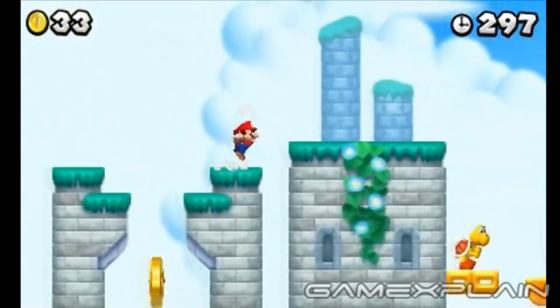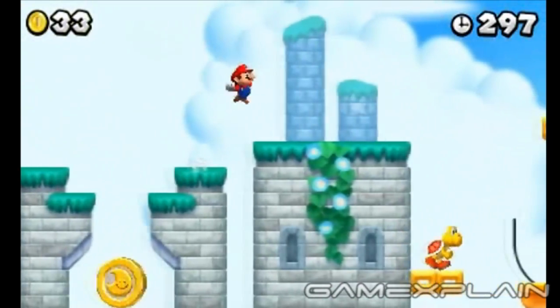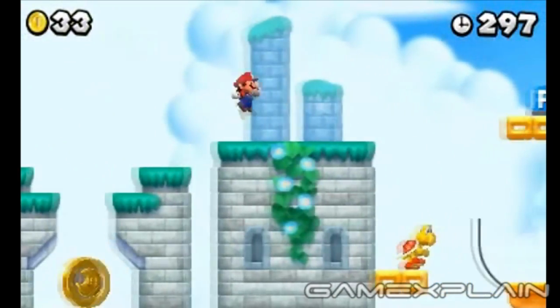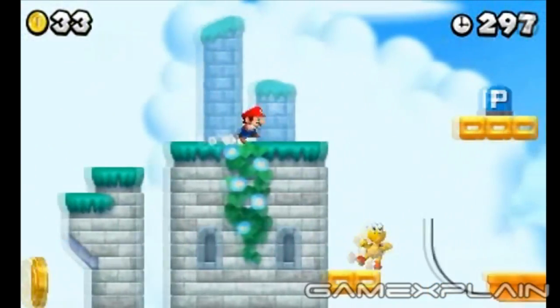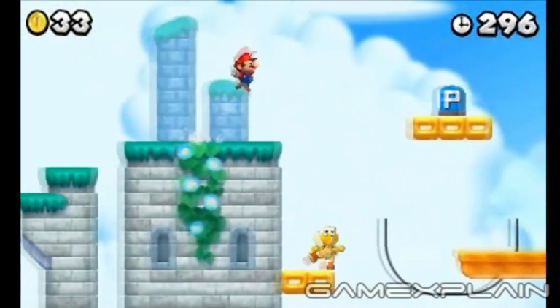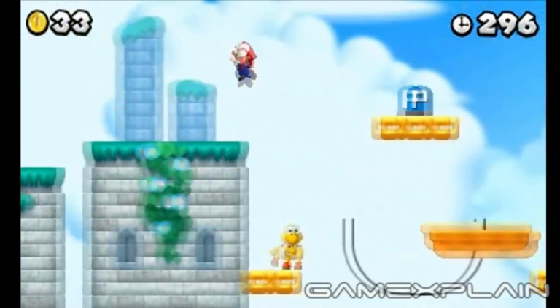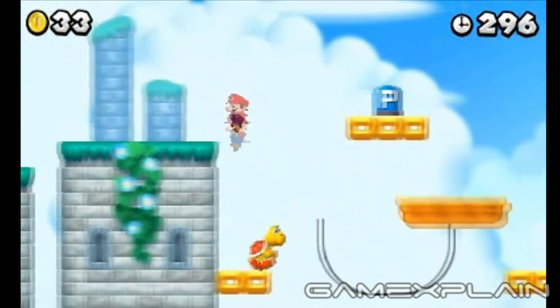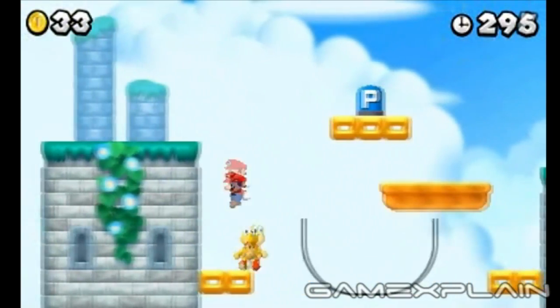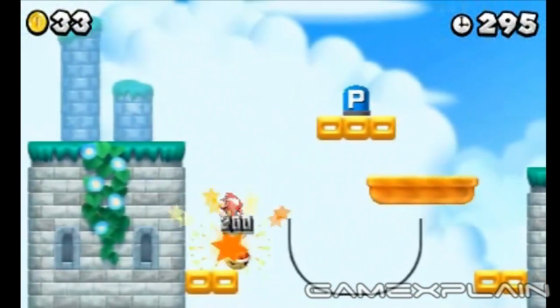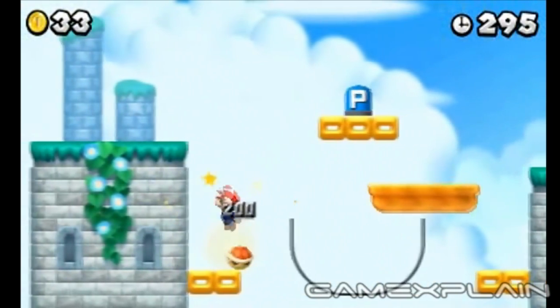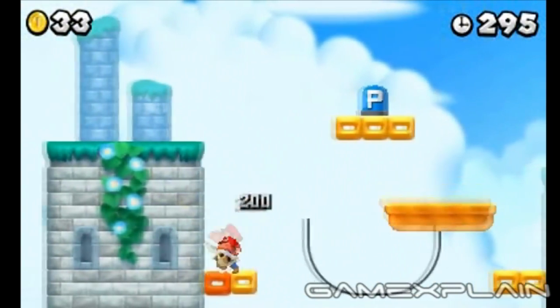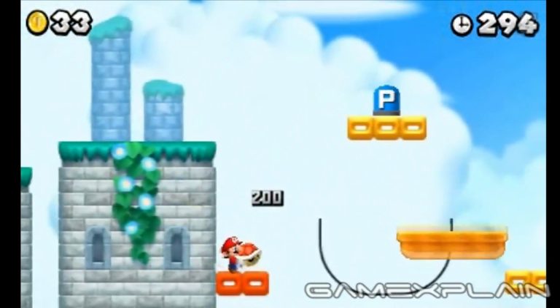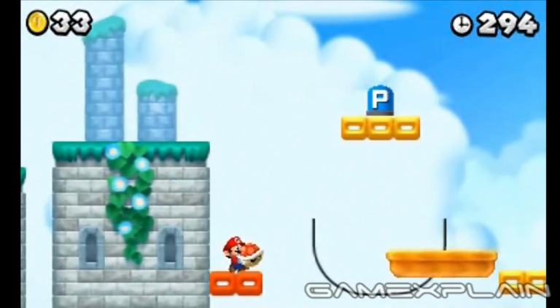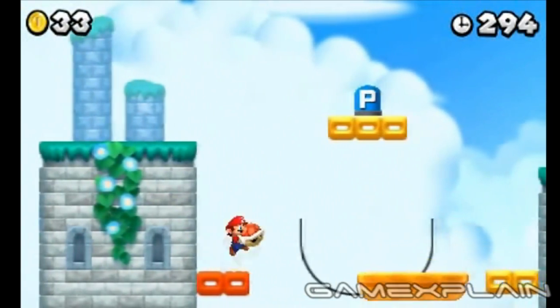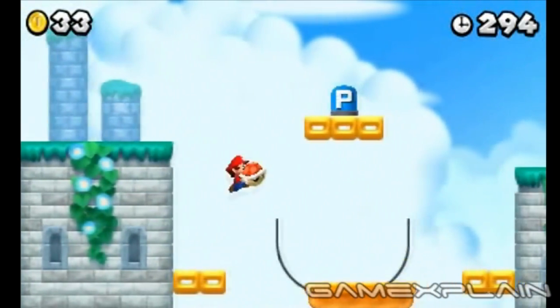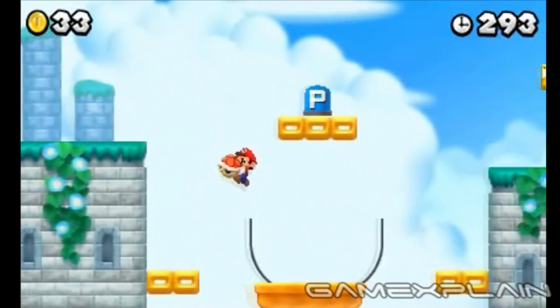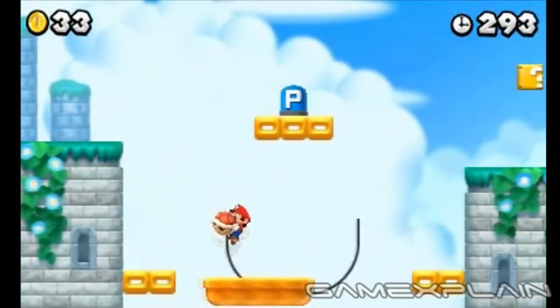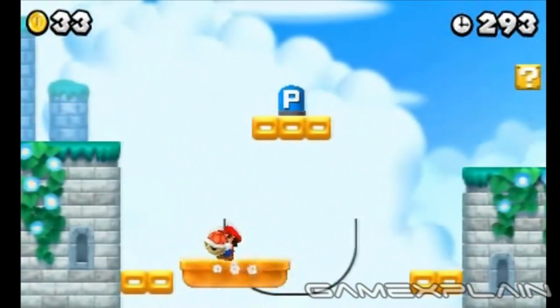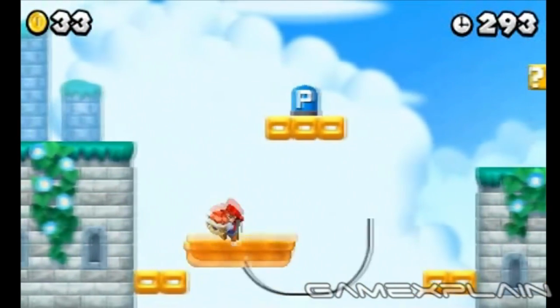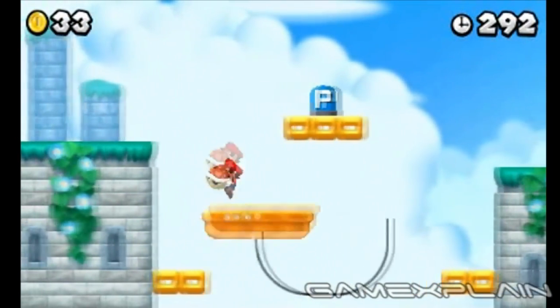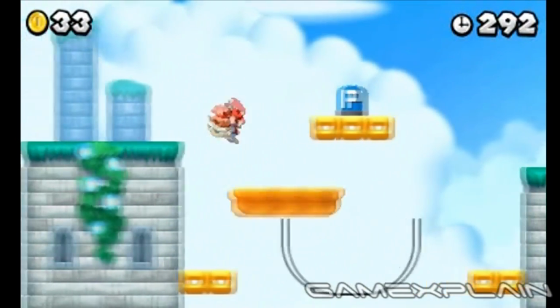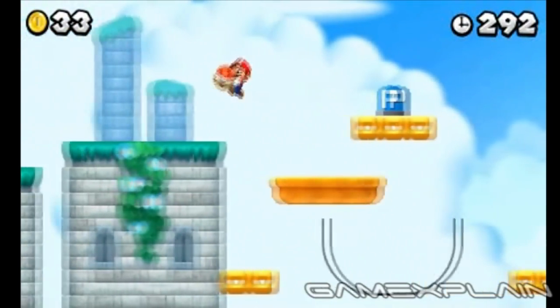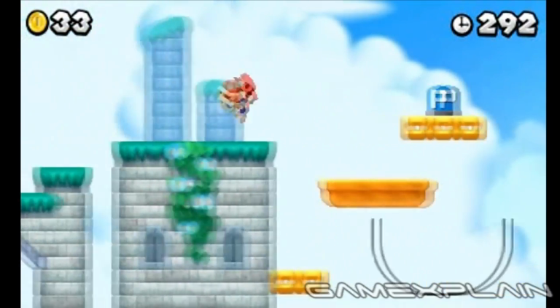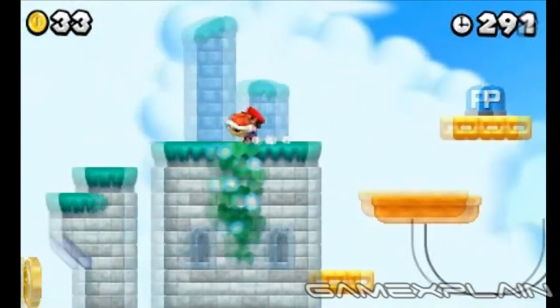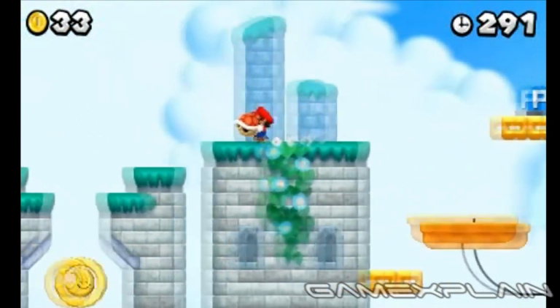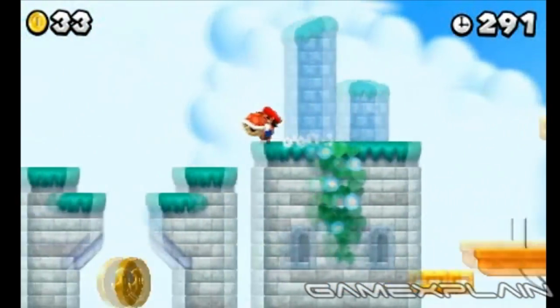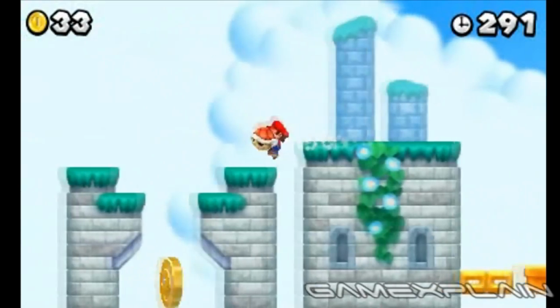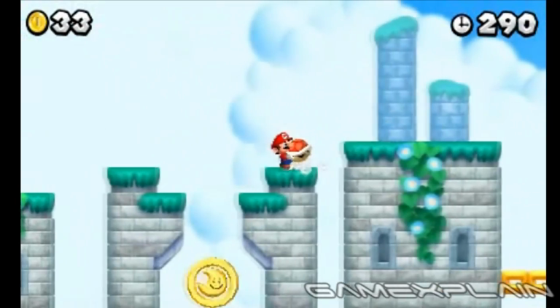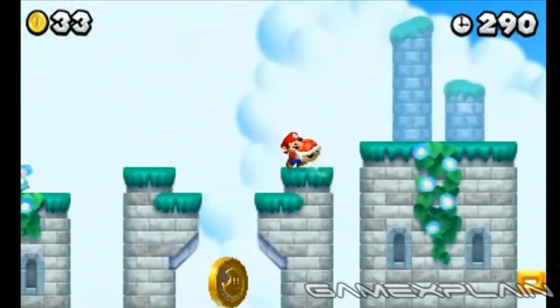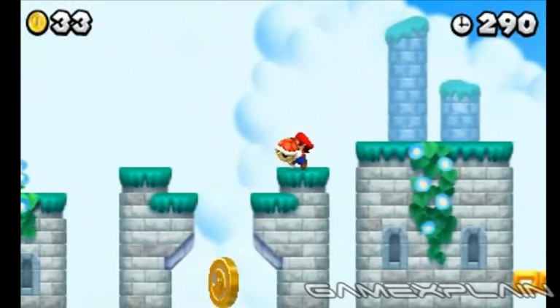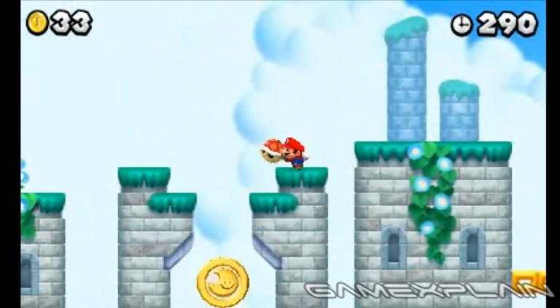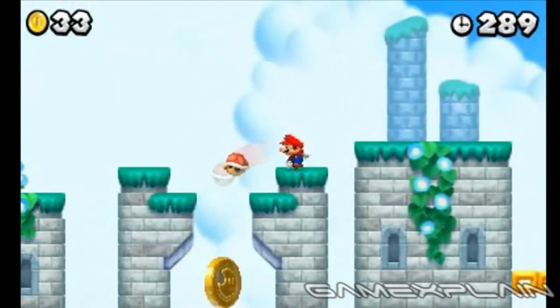But don't try and get it yourself. Instead, sacrifice the nearby Koopa Troopa by kicking its shell into the hole to grab it for you.